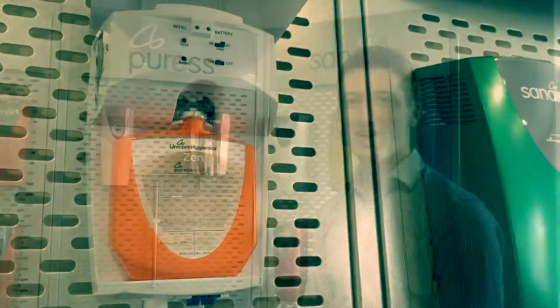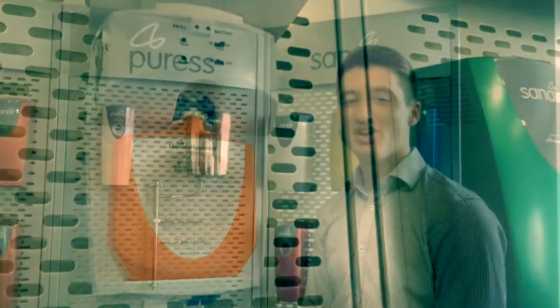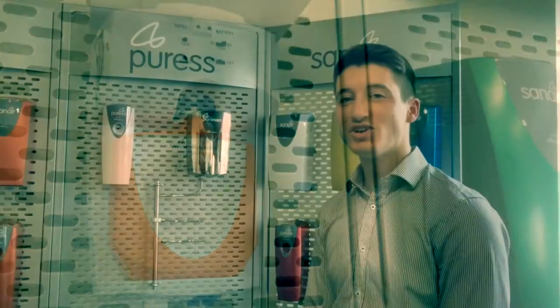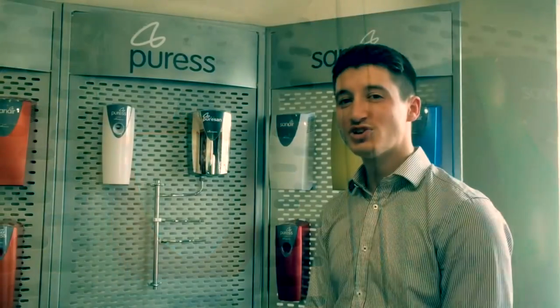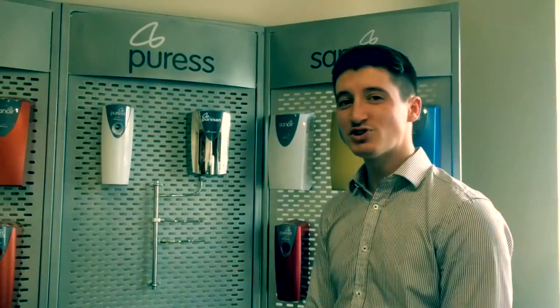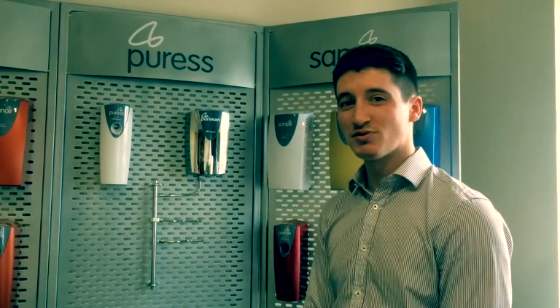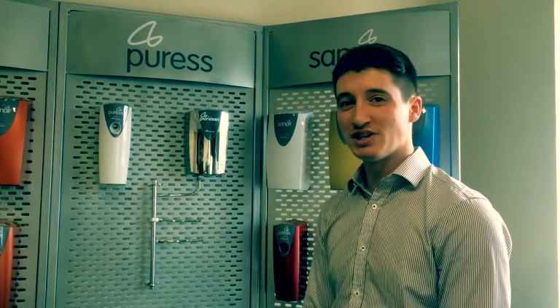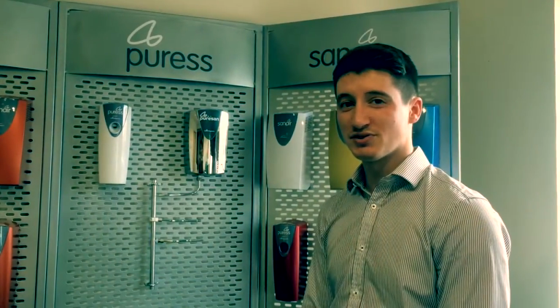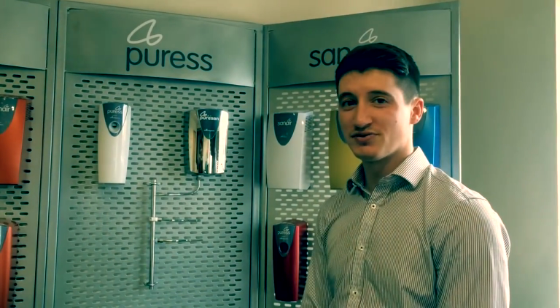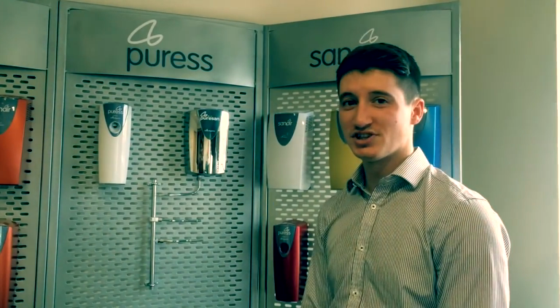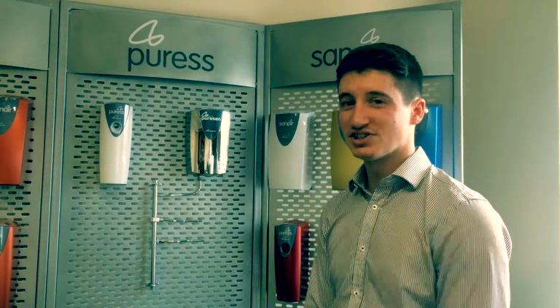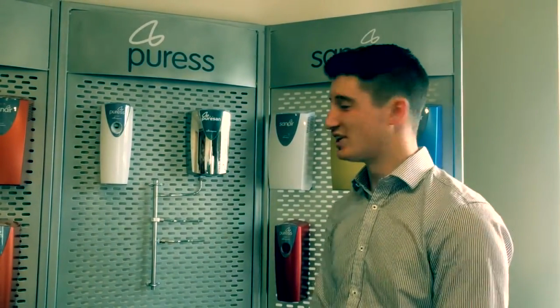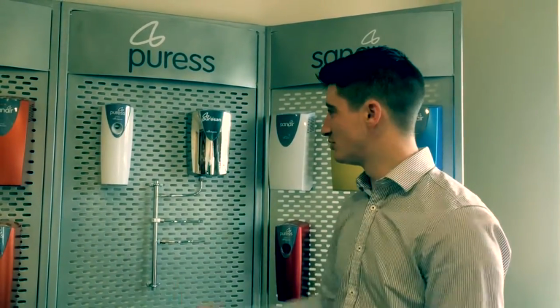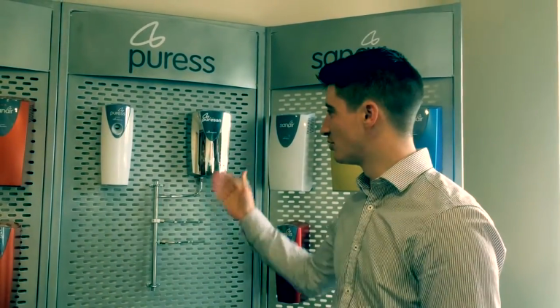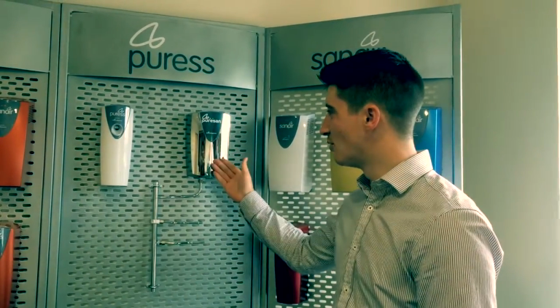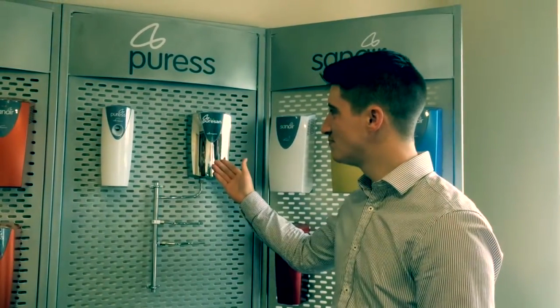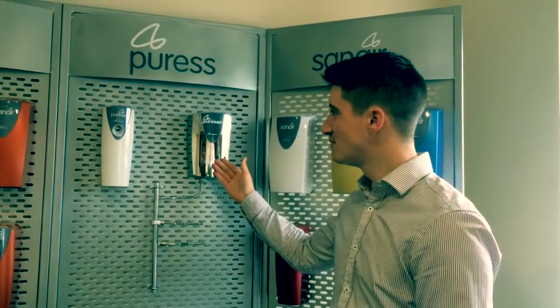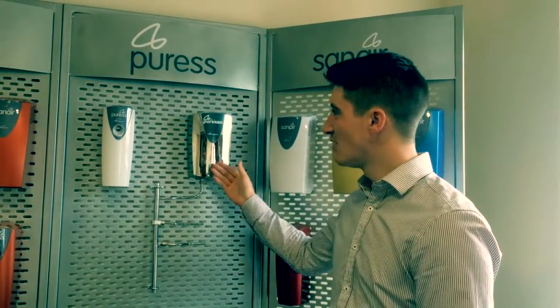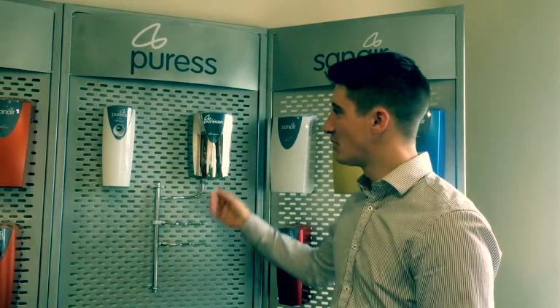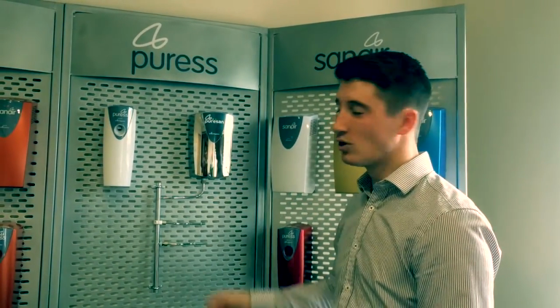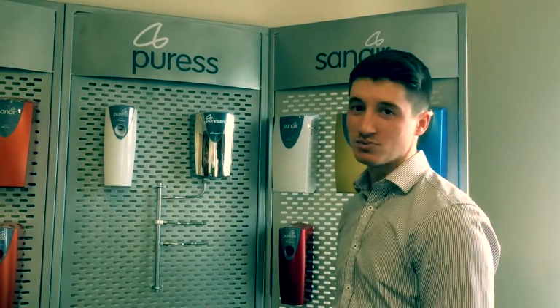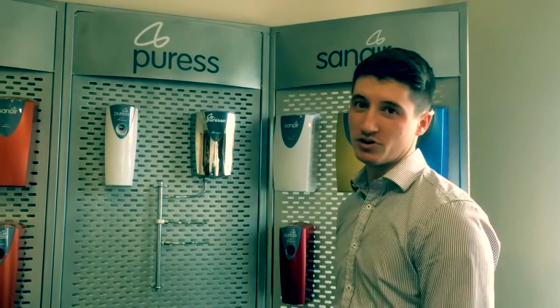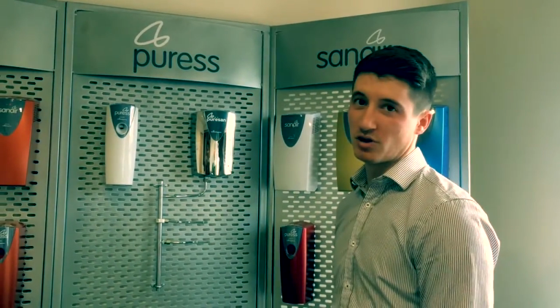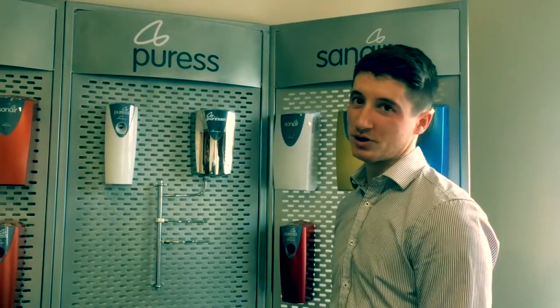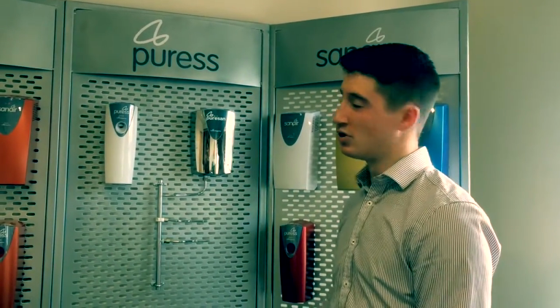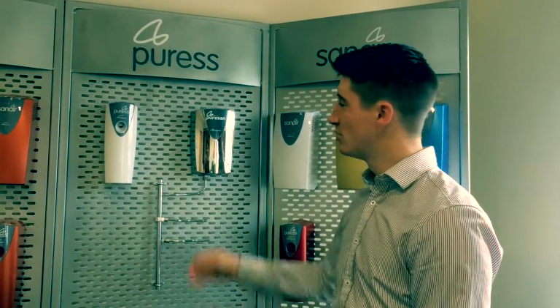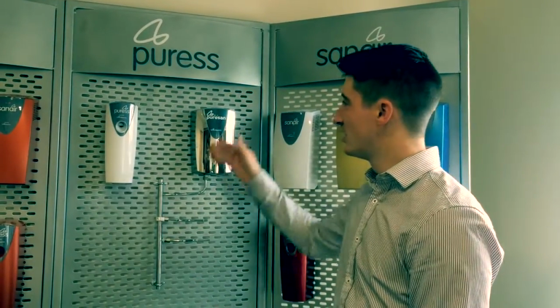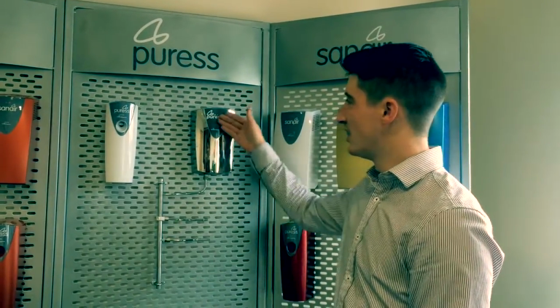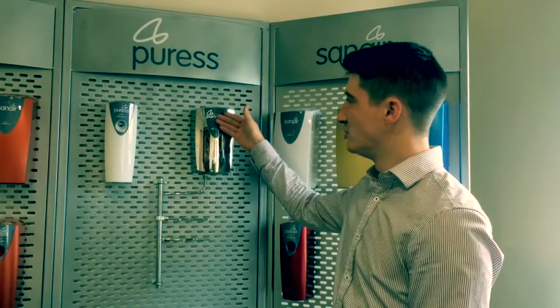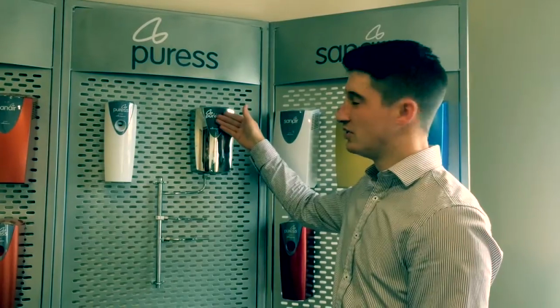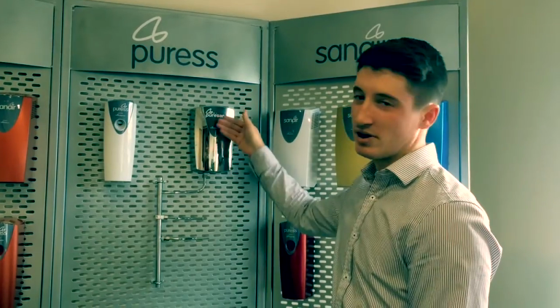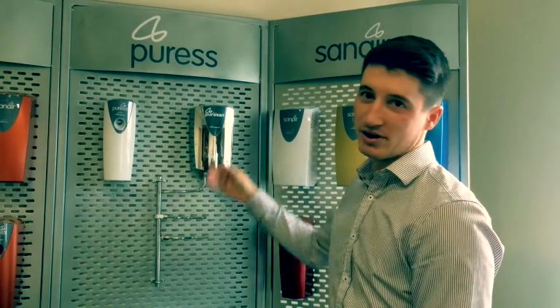You can choose from a range of different finishes including chrome, and we can also put your company logo in the window area.